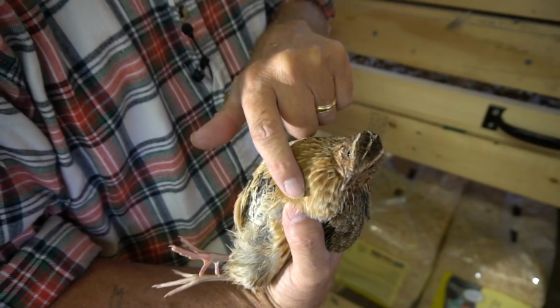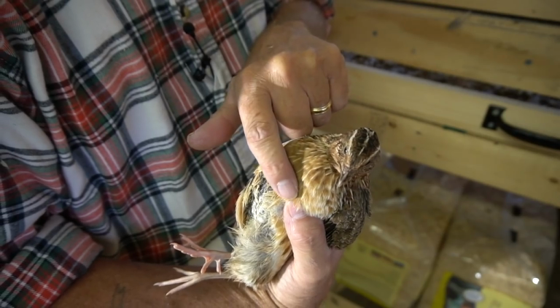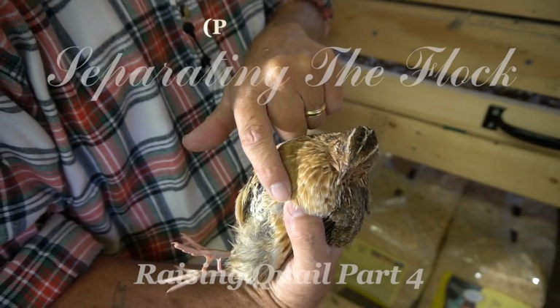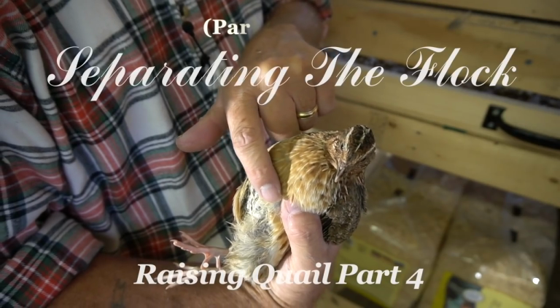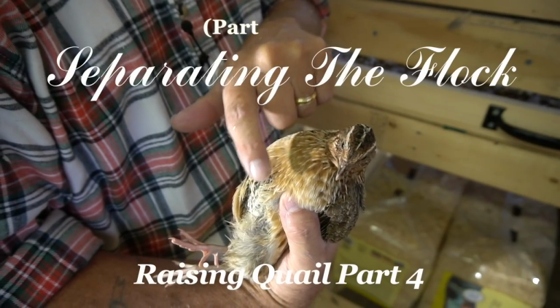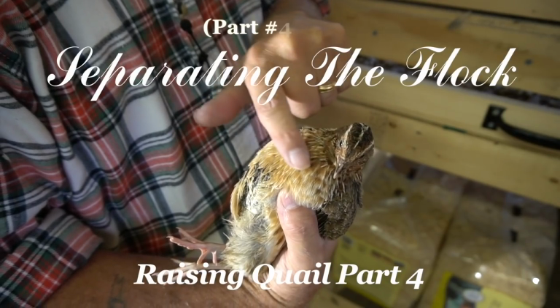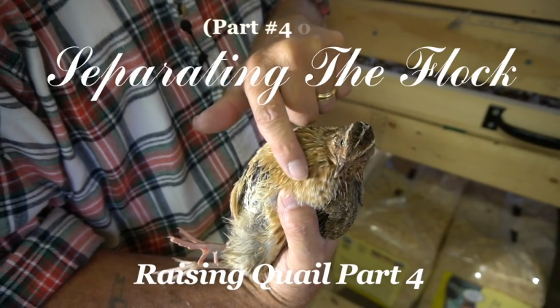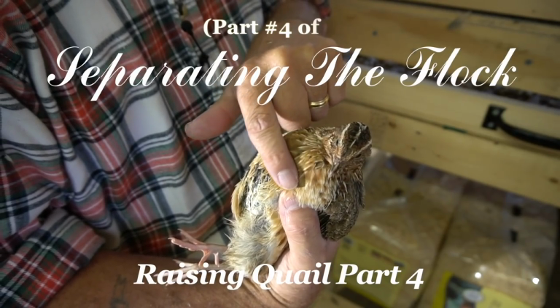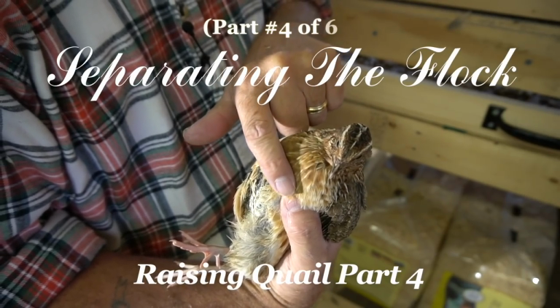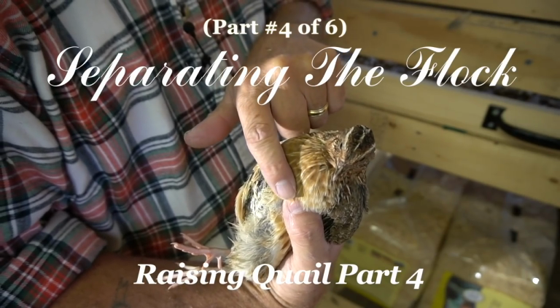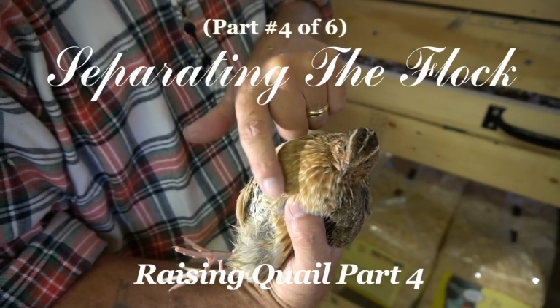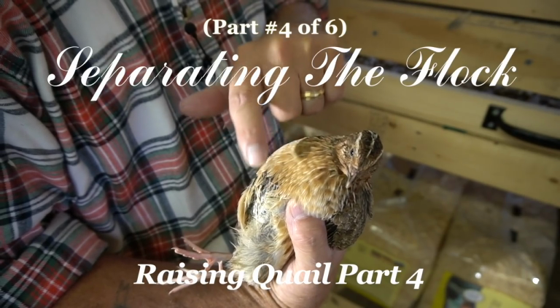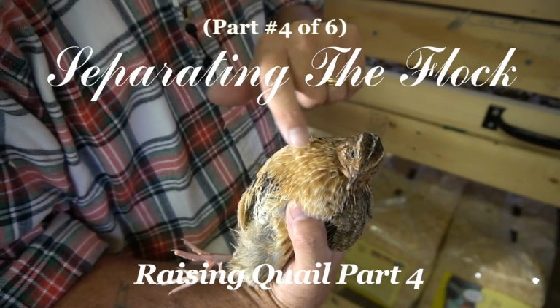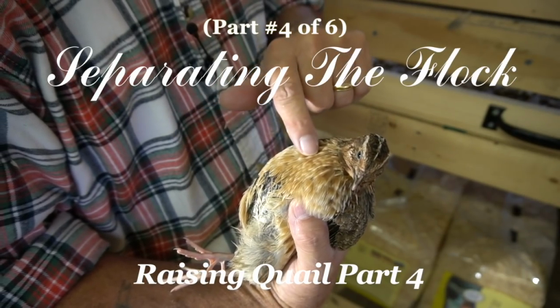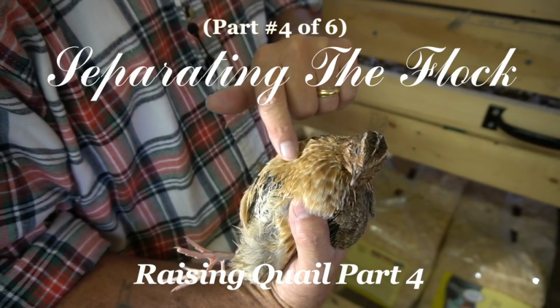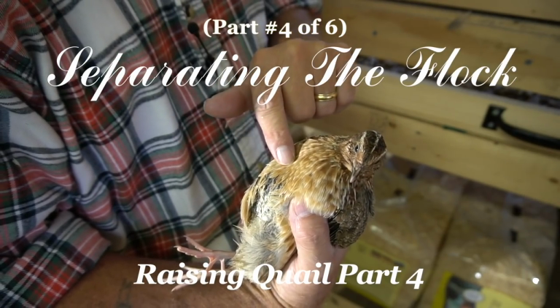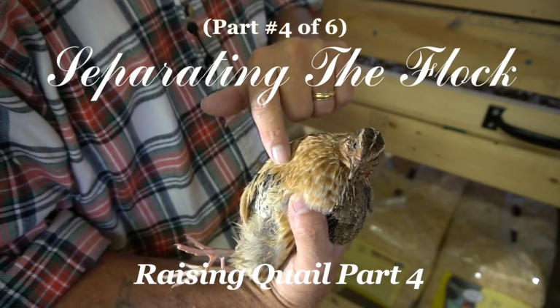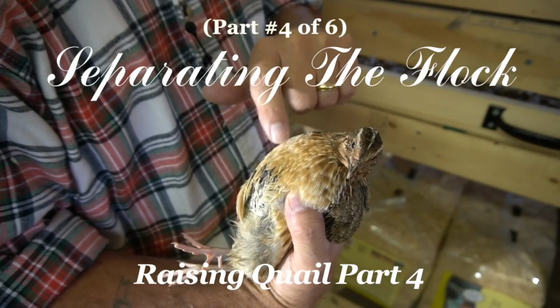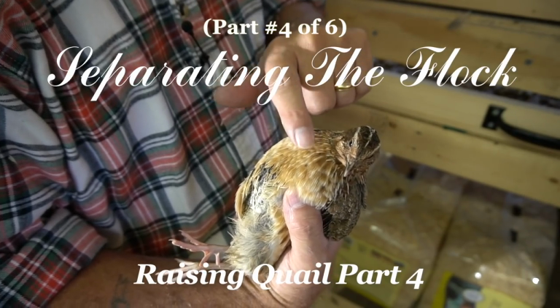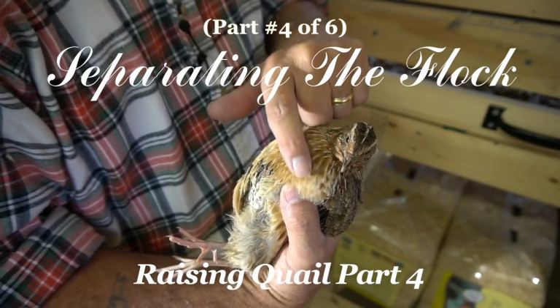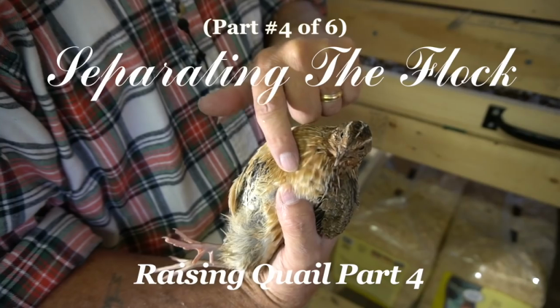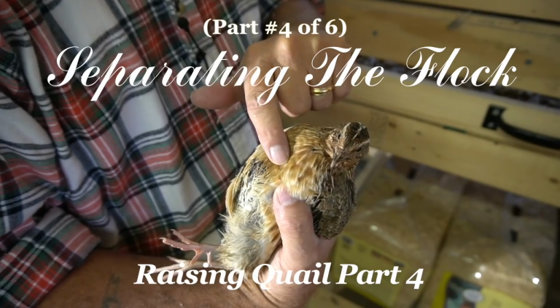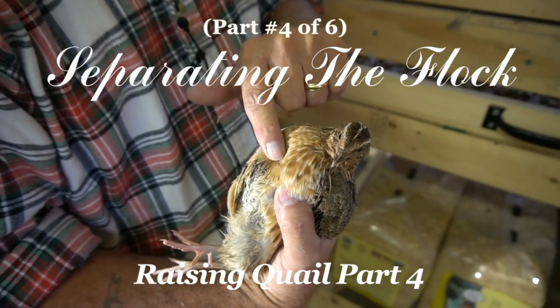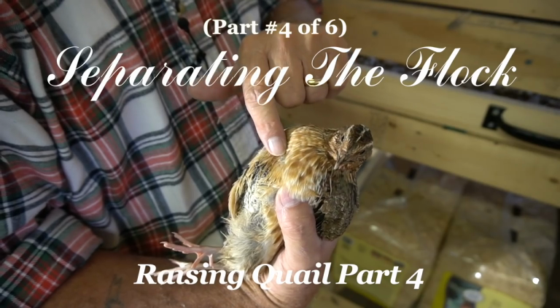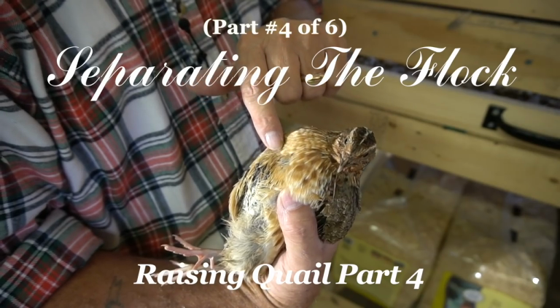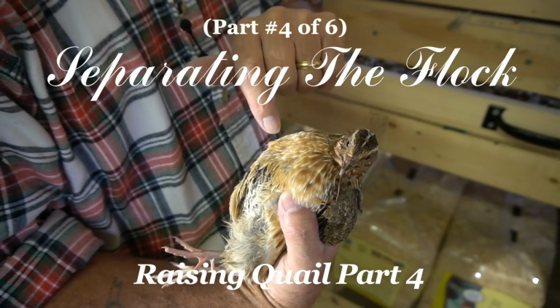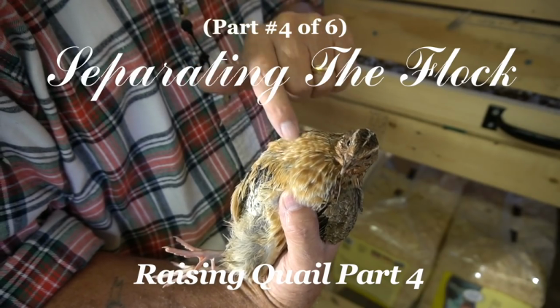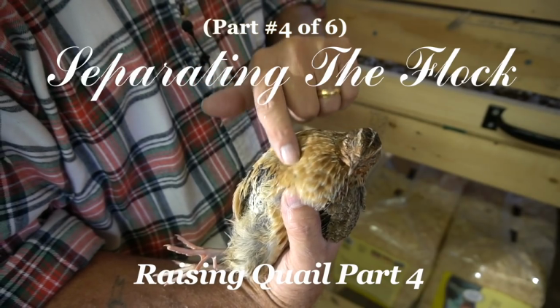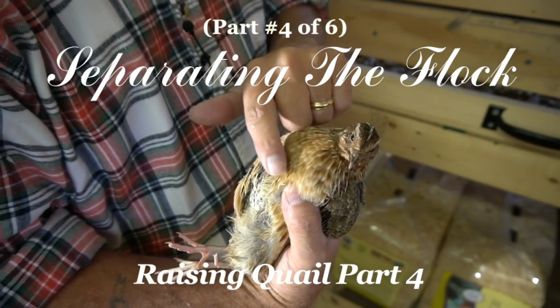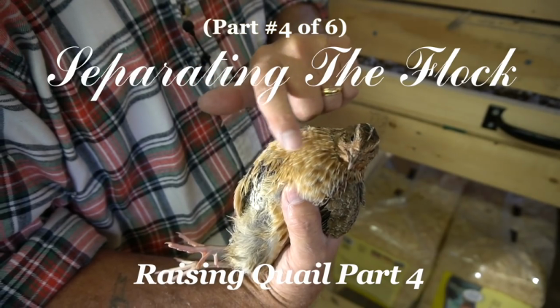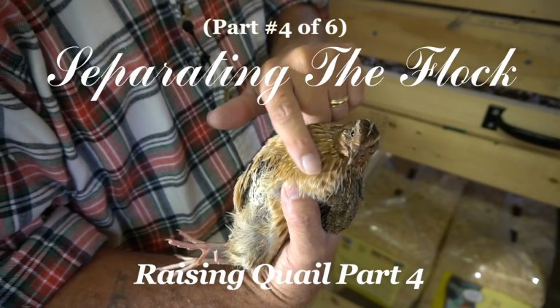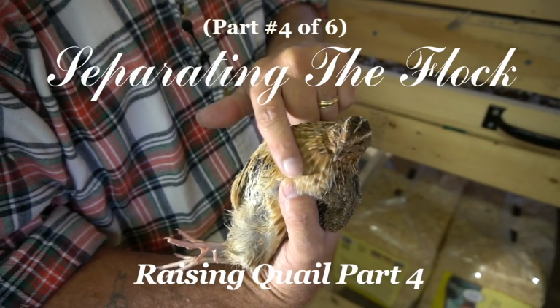This video is part four of six — Separating the Flock — Raising Quail.